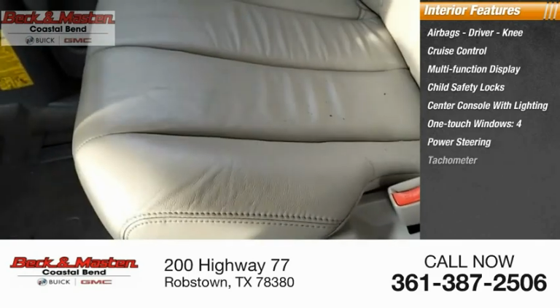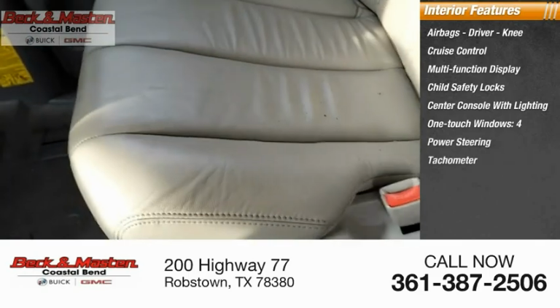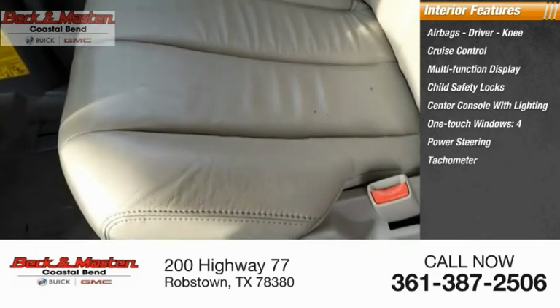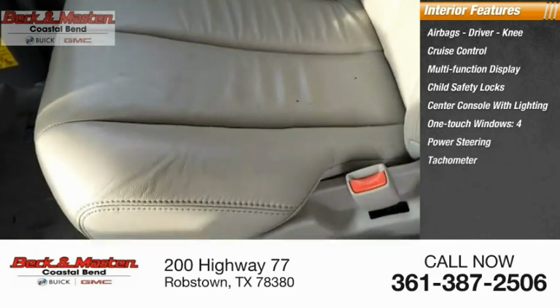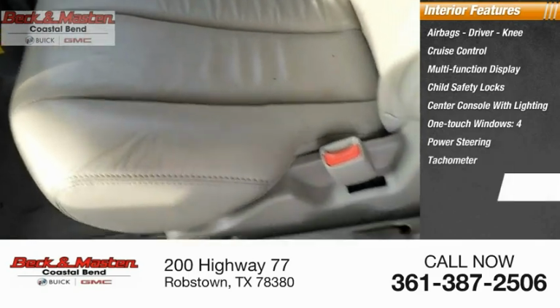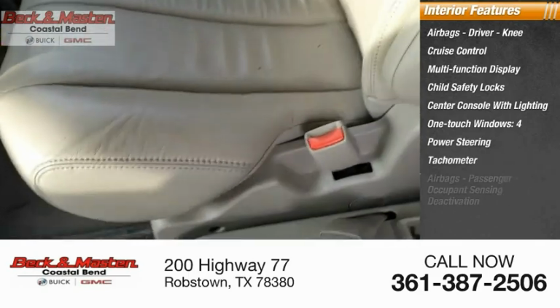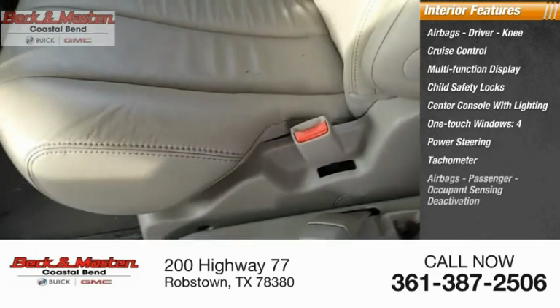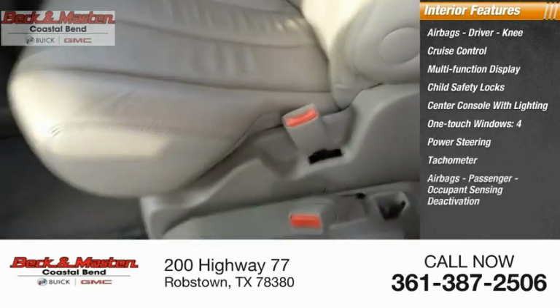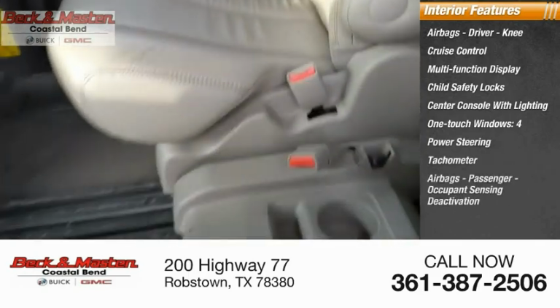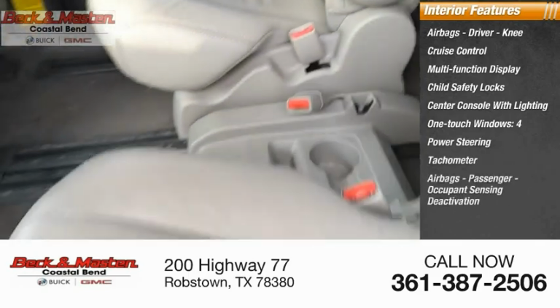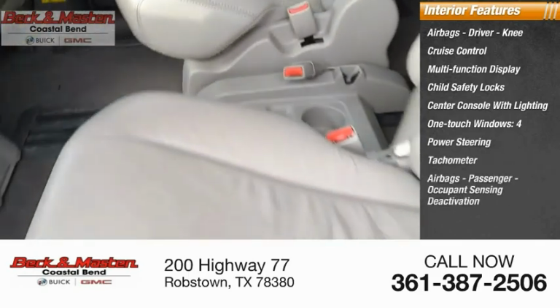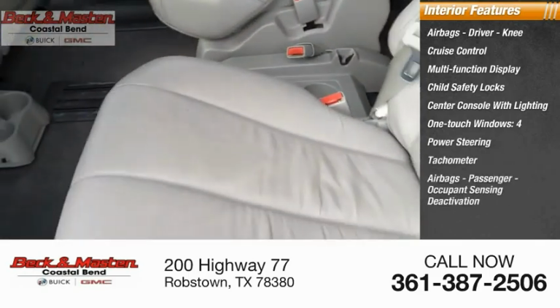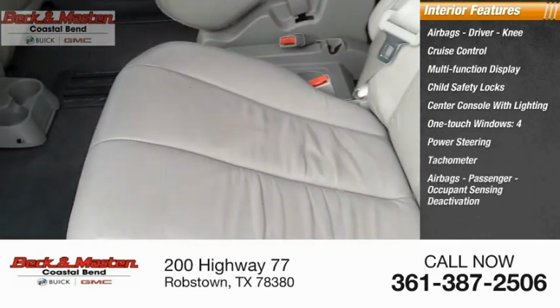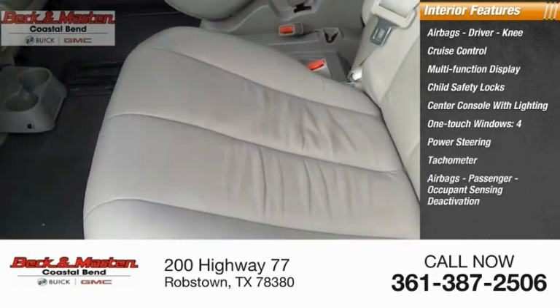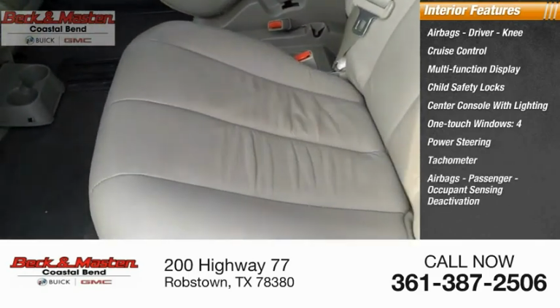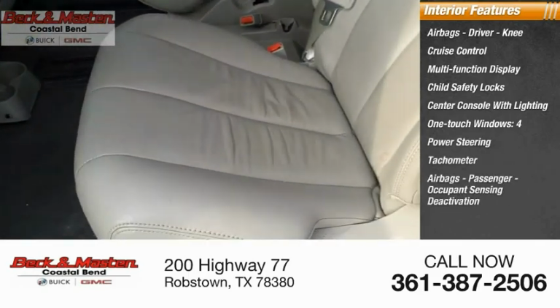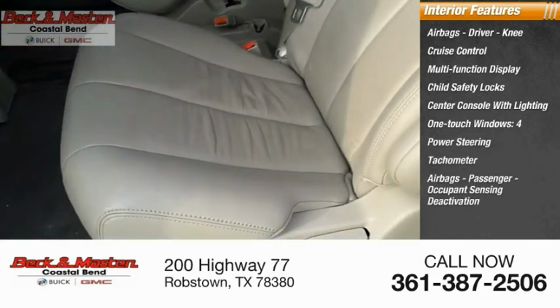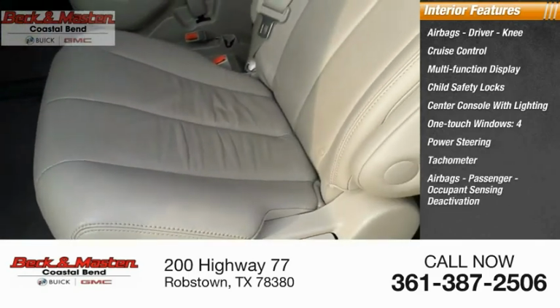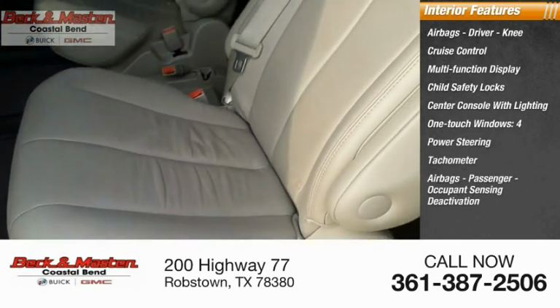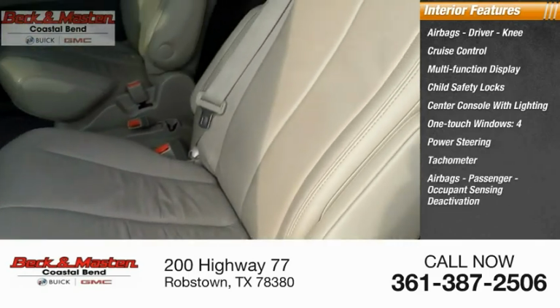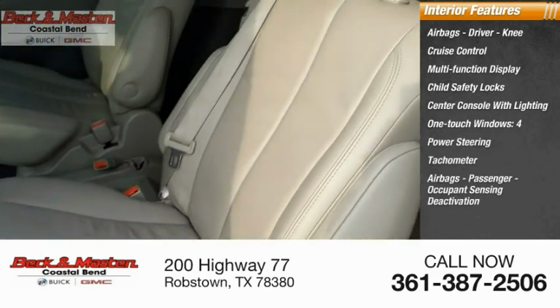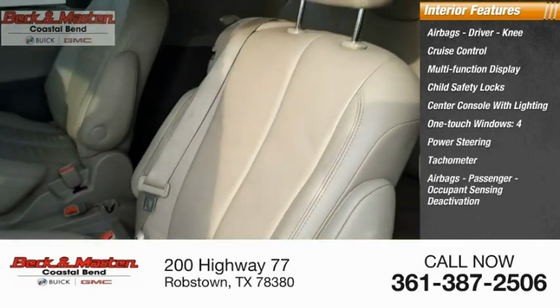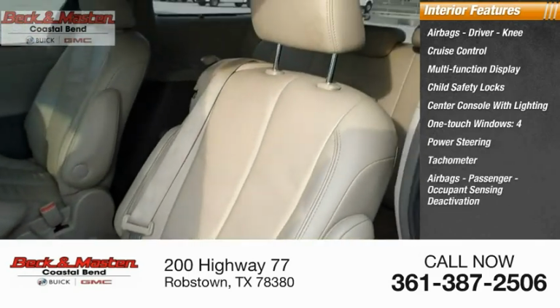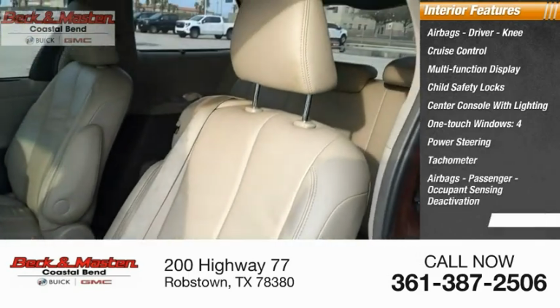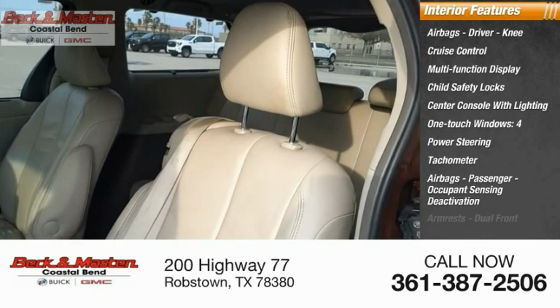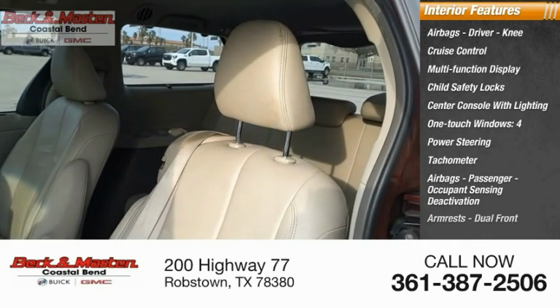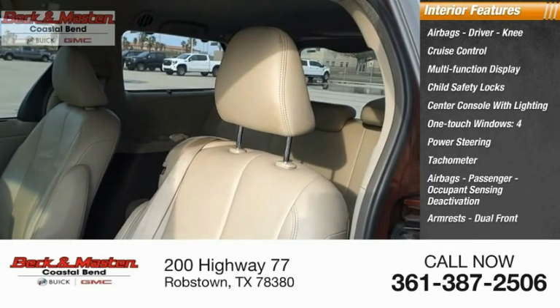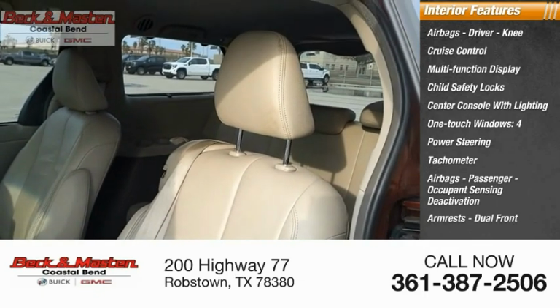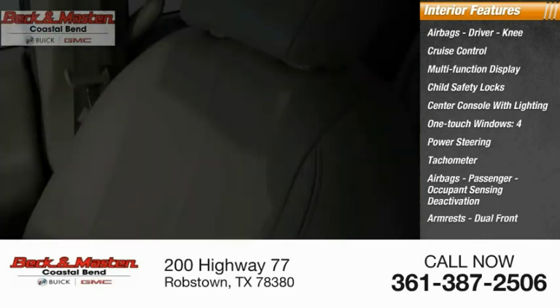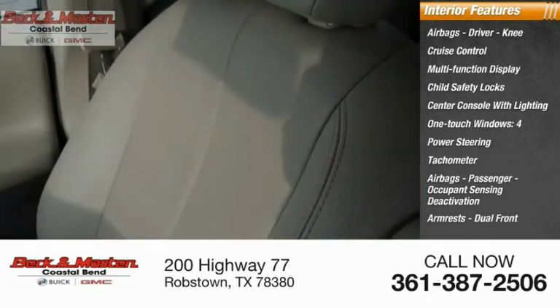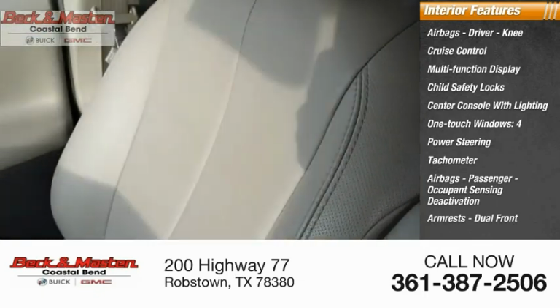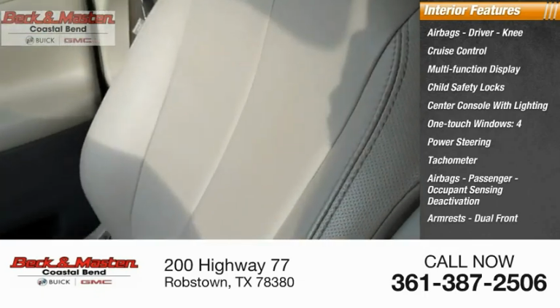Also featured are a tachometer, passenger airbags with occupant sensing deactivation, and dual front armrests.